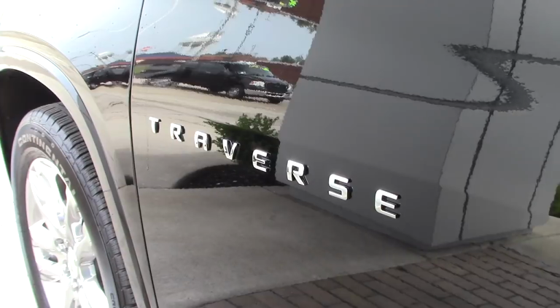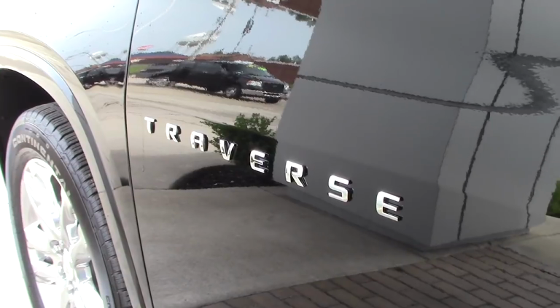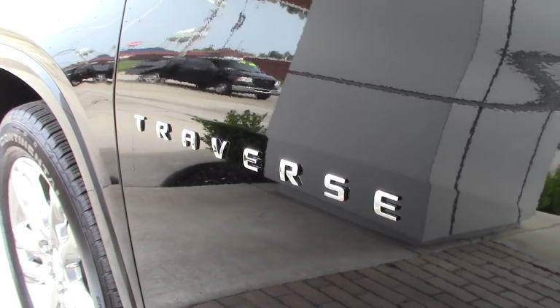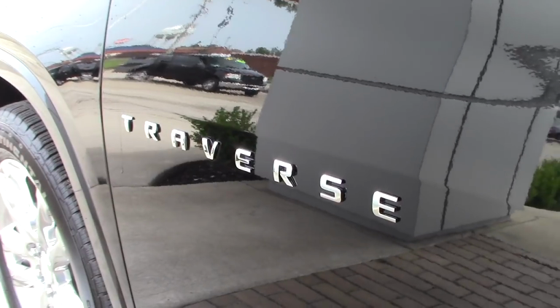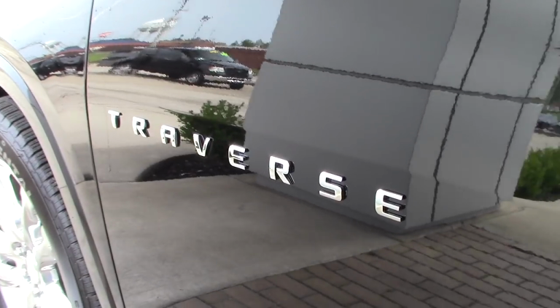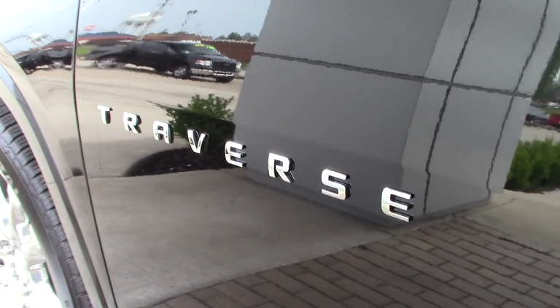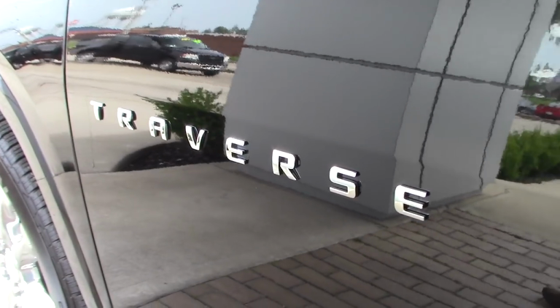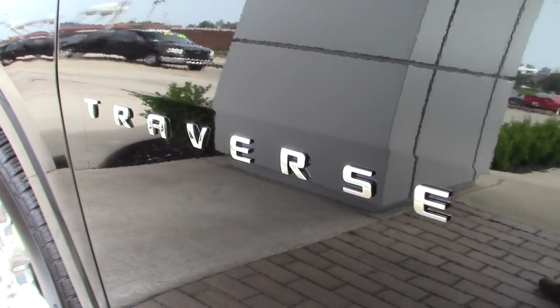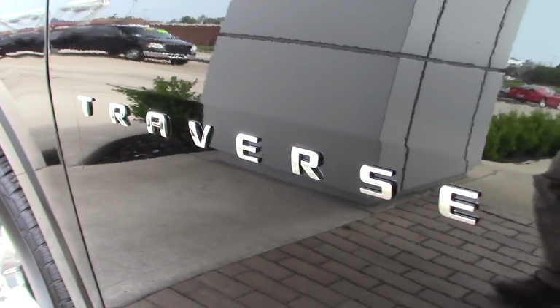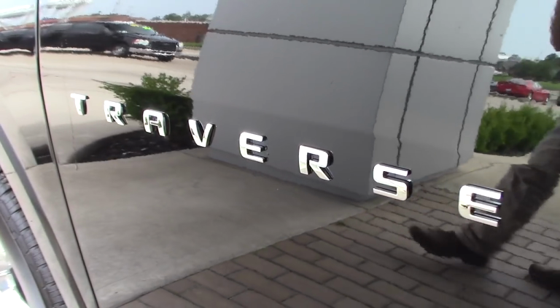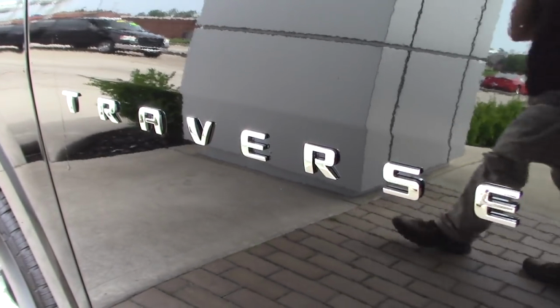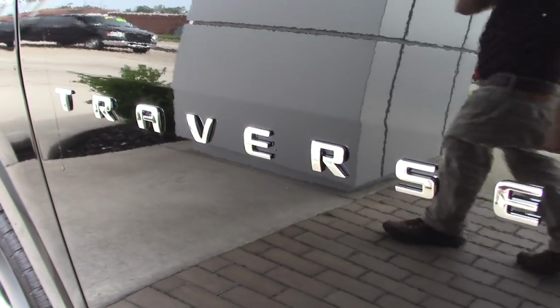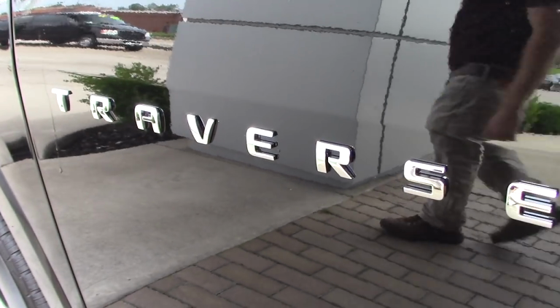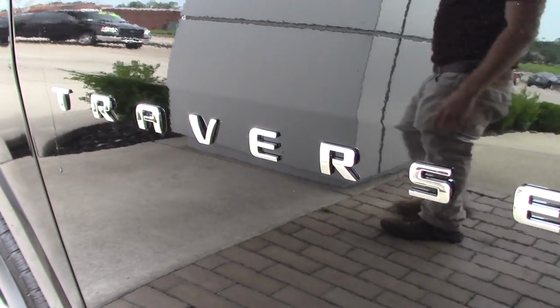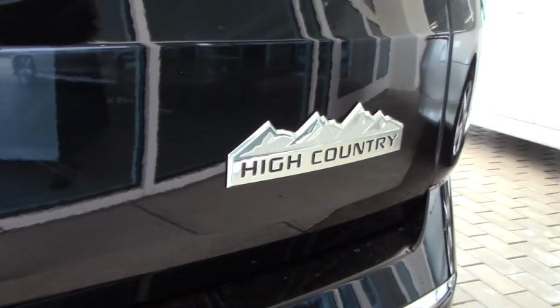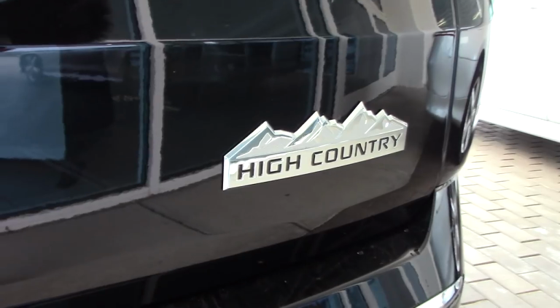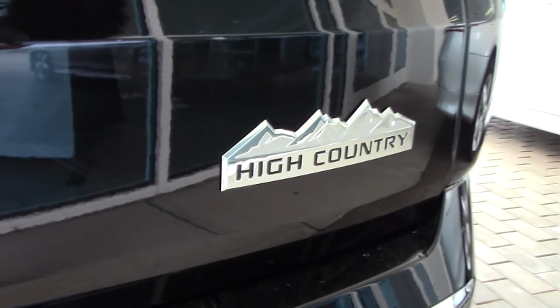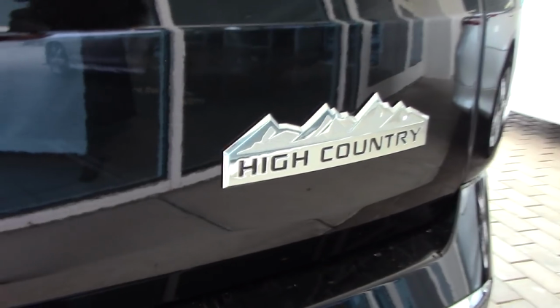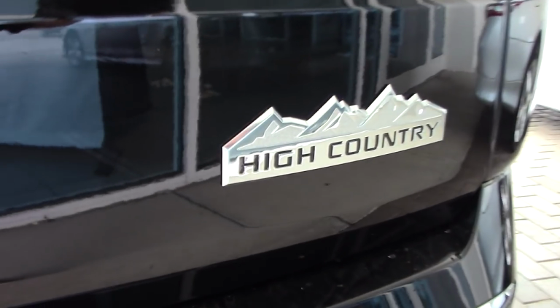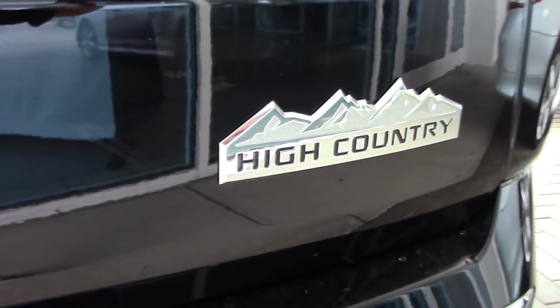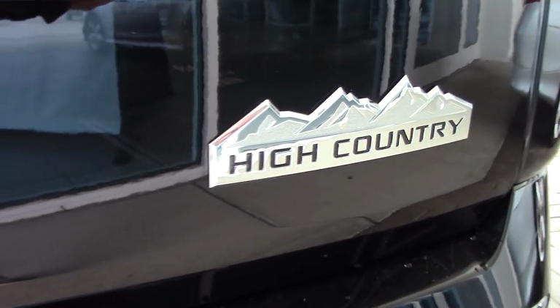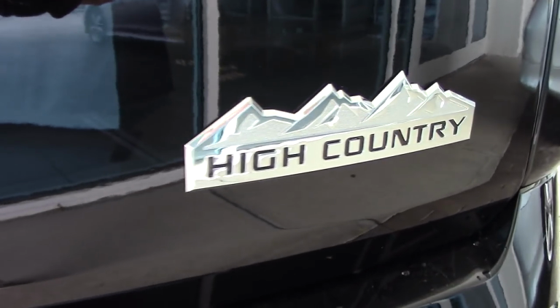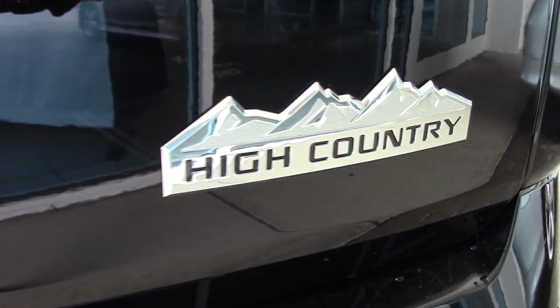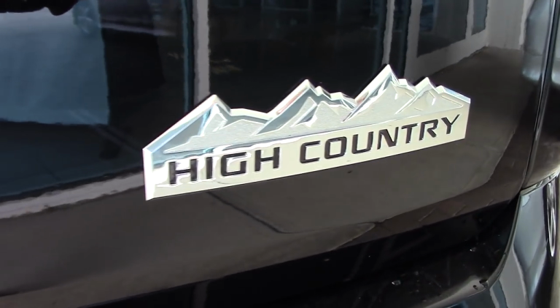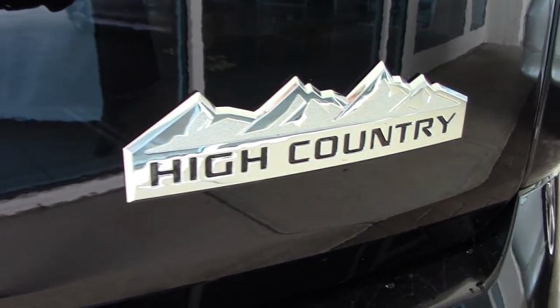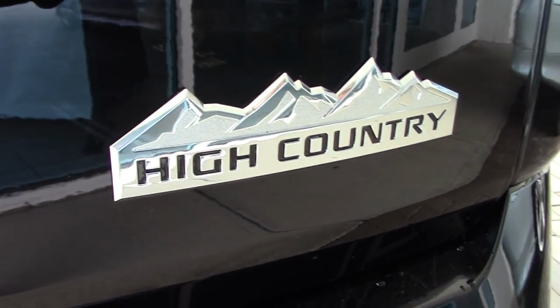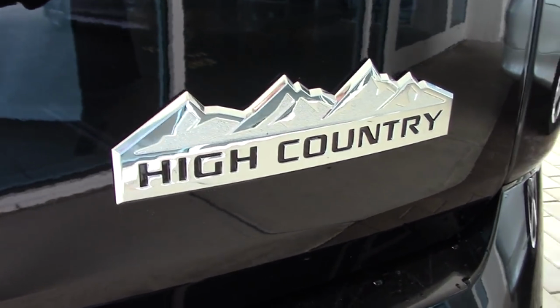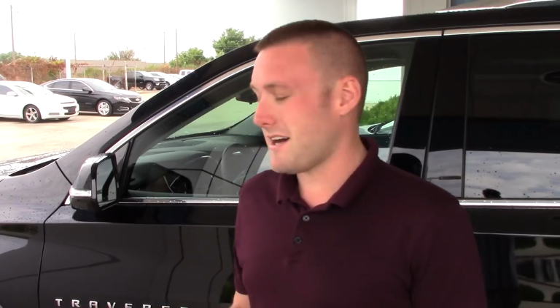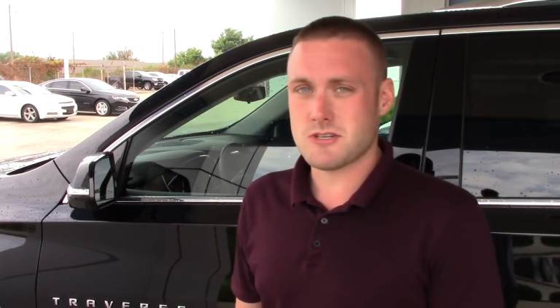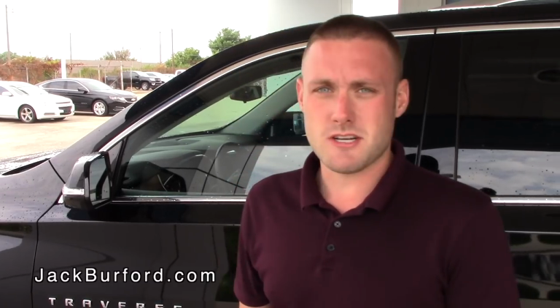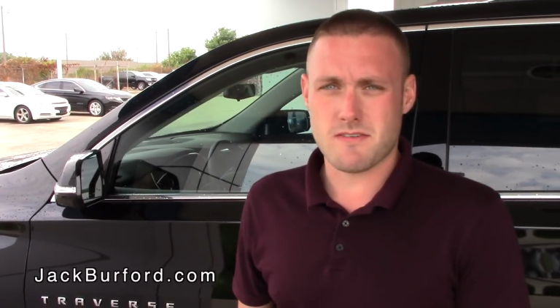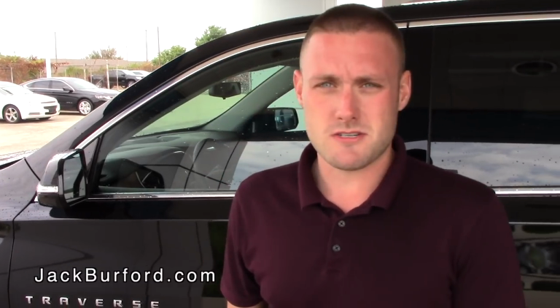This is Nick with Jack Burford Chevrolet. I'm going to walk you through some of the features on the 2019 High Country Traverse.